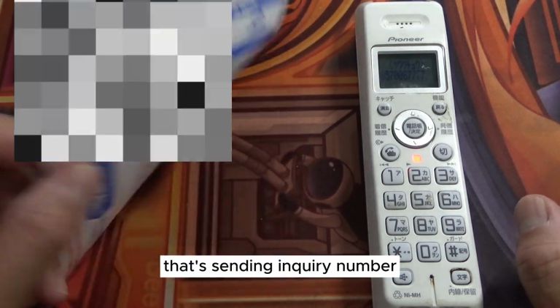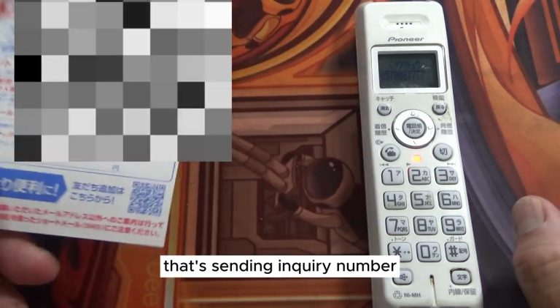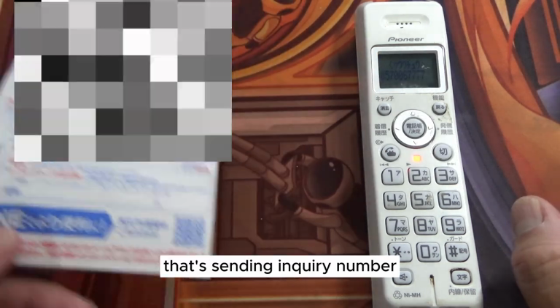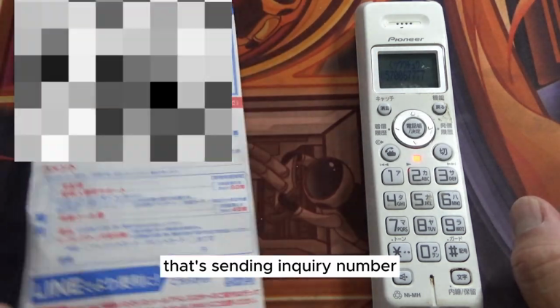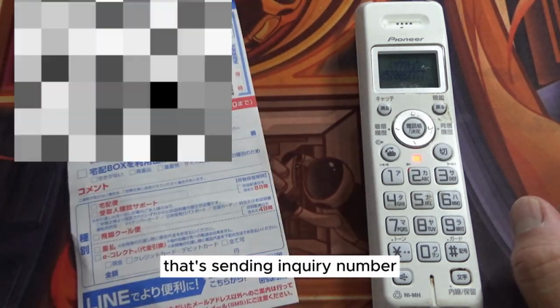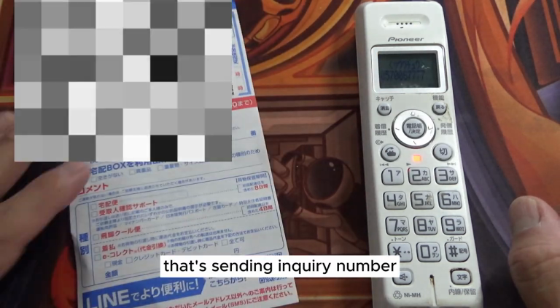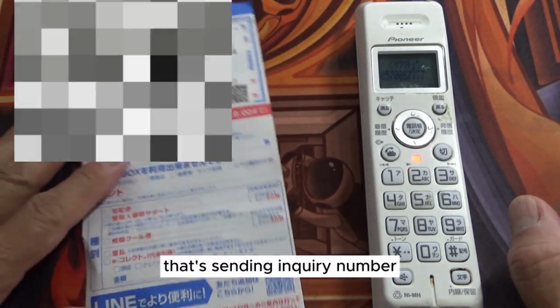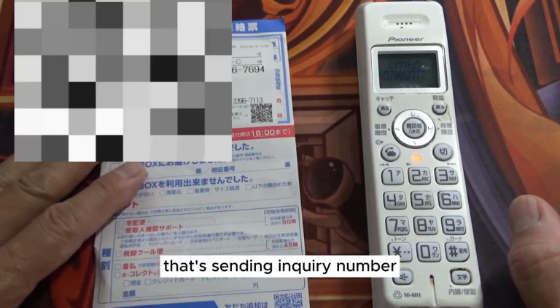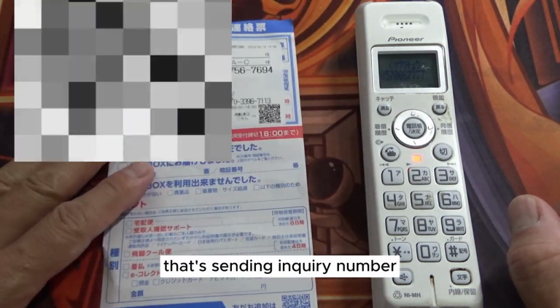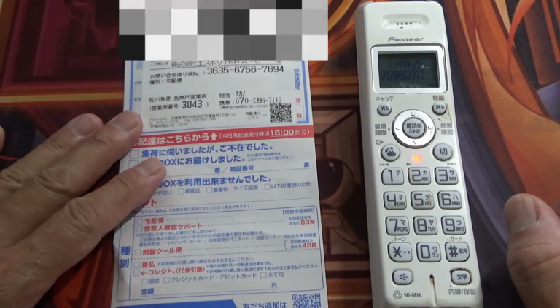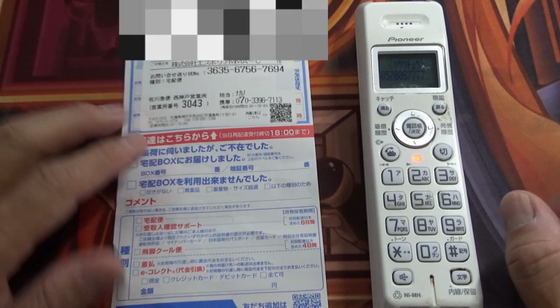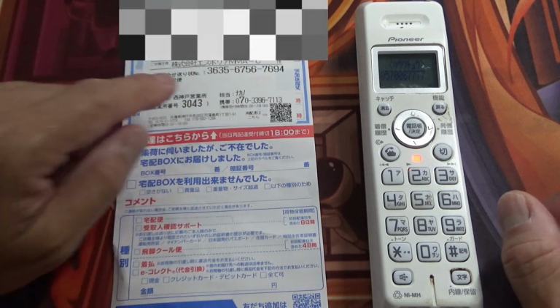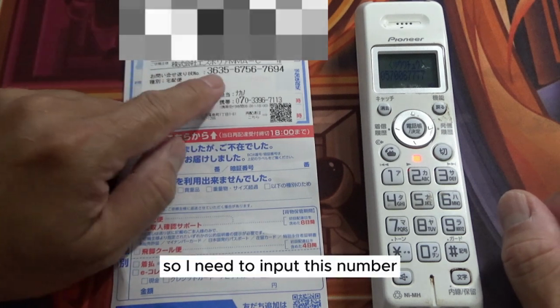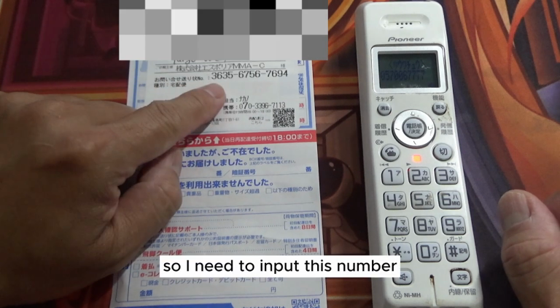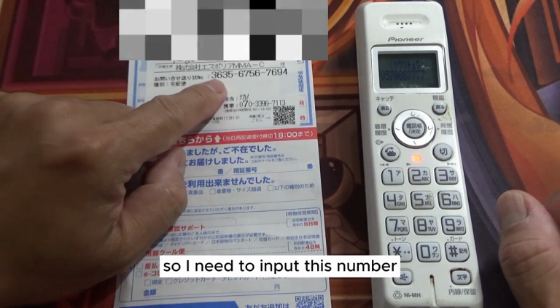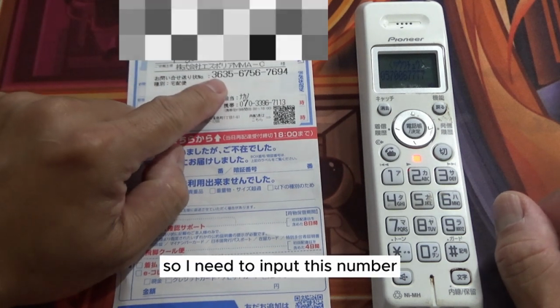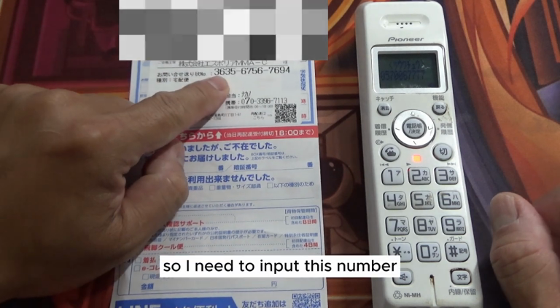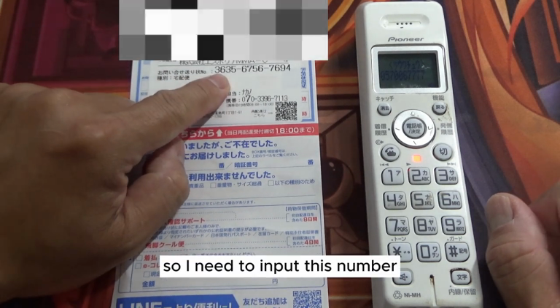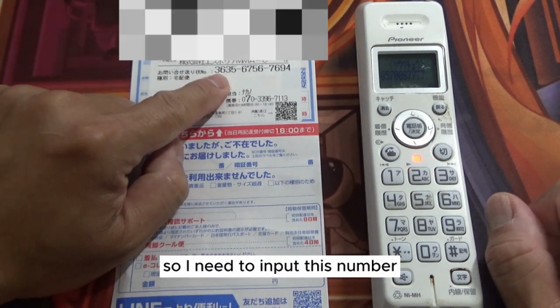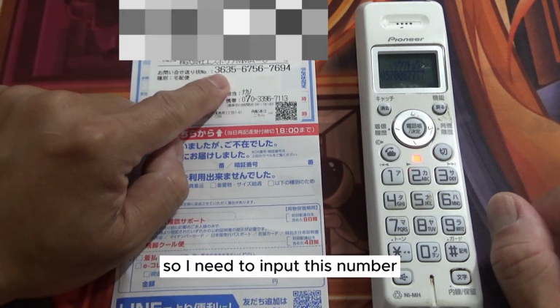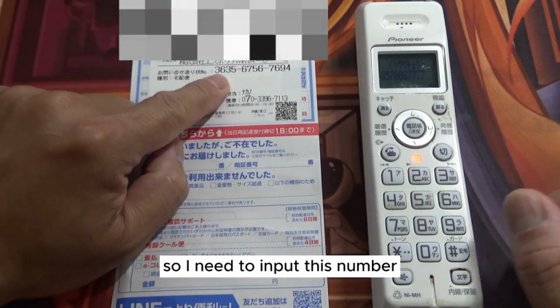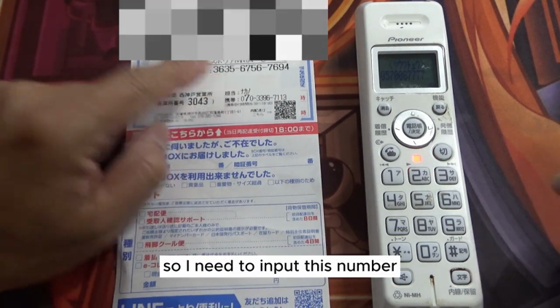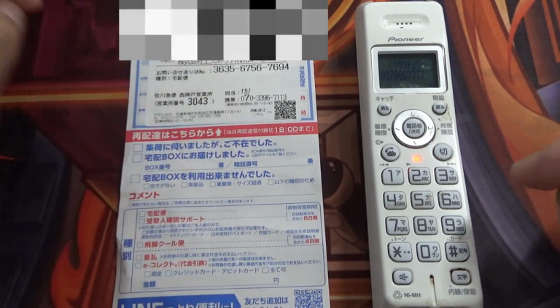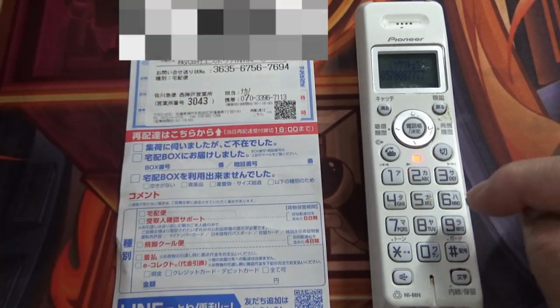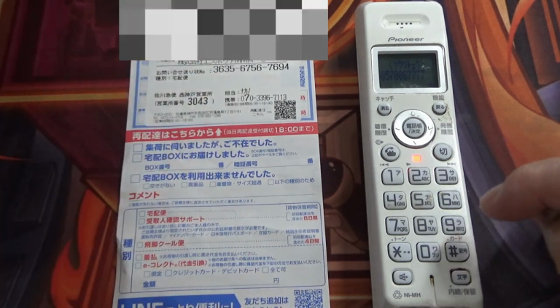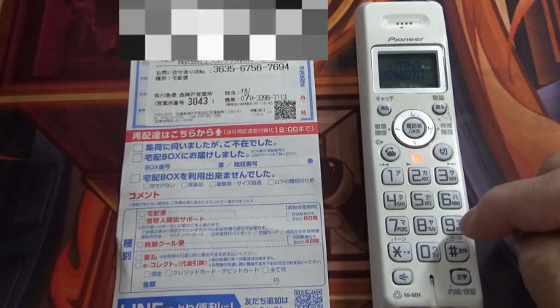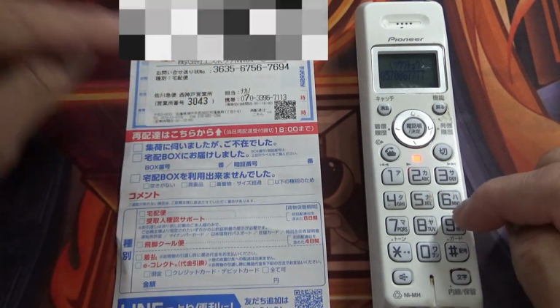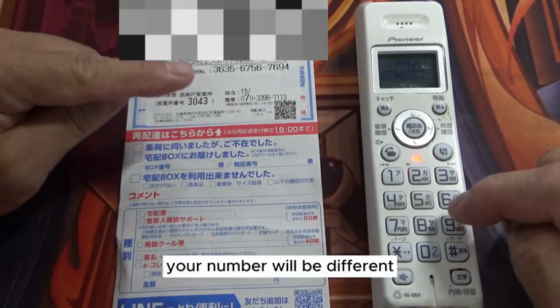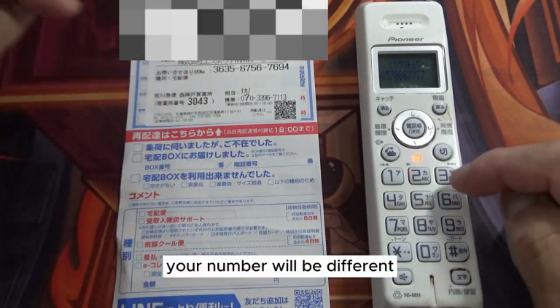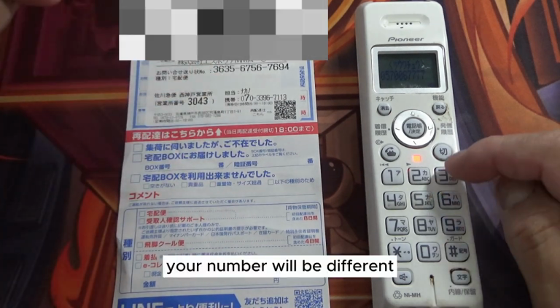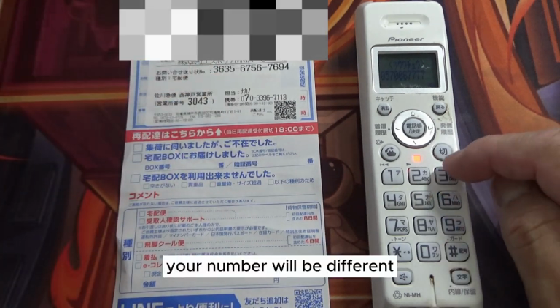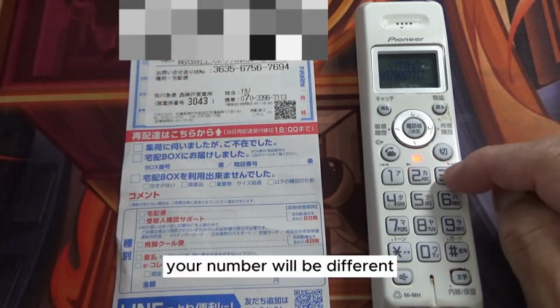That's the sending inquiry number, so I need to input this number. Your number will be different.